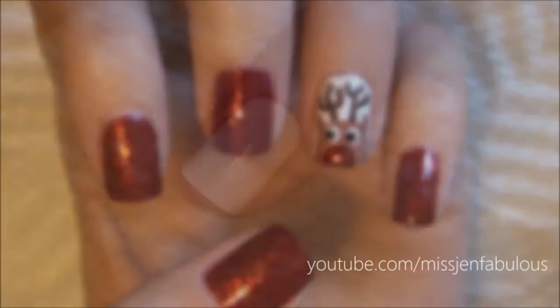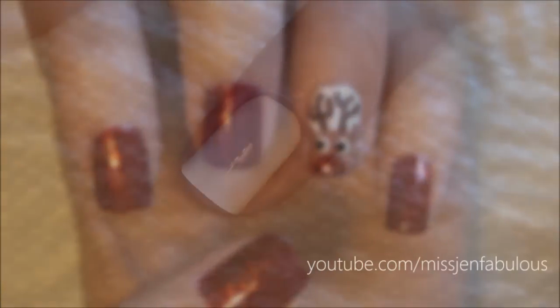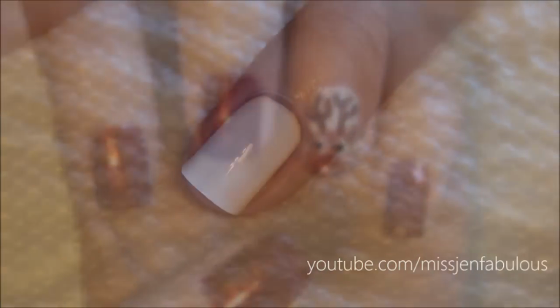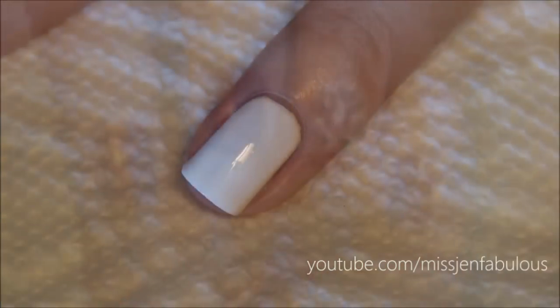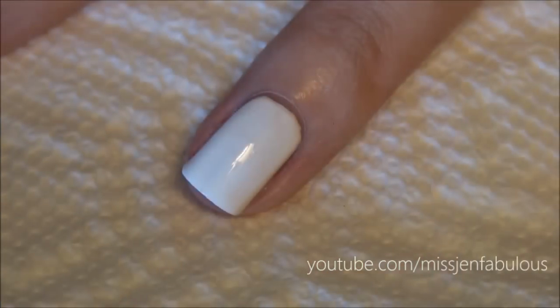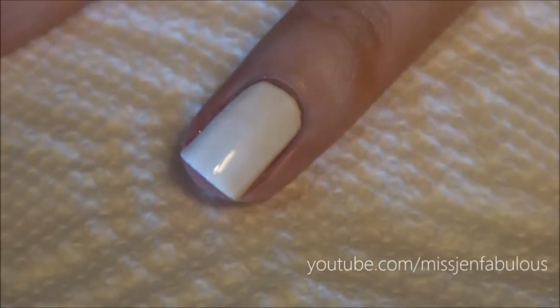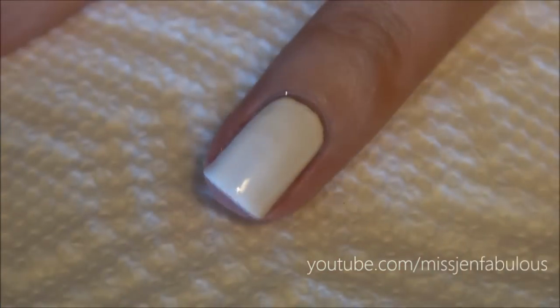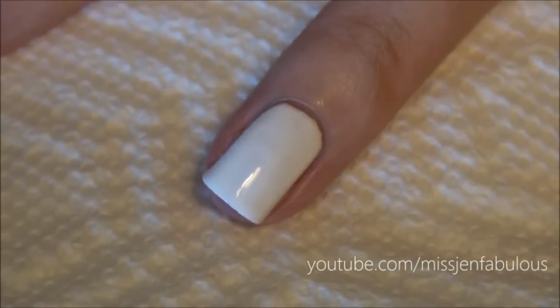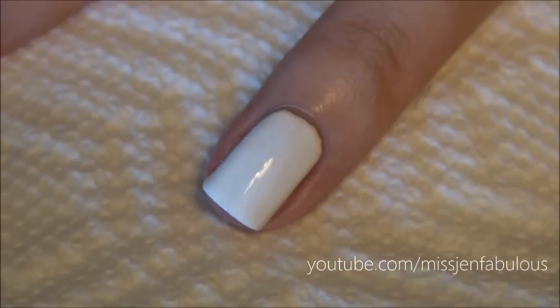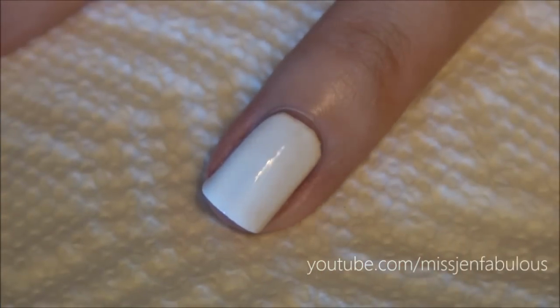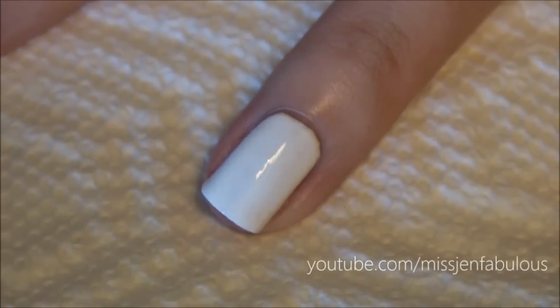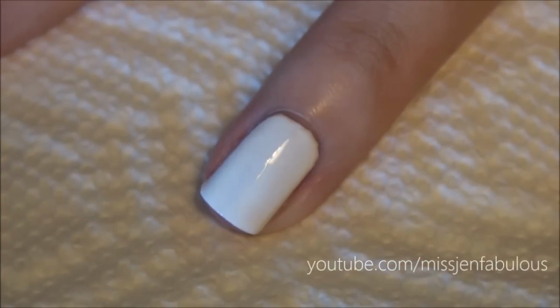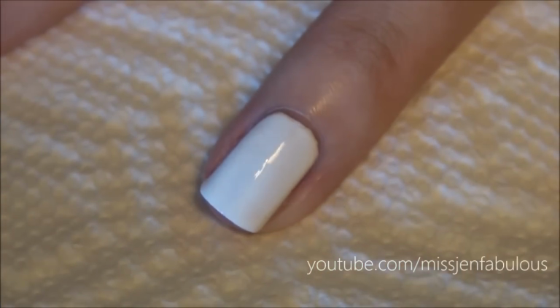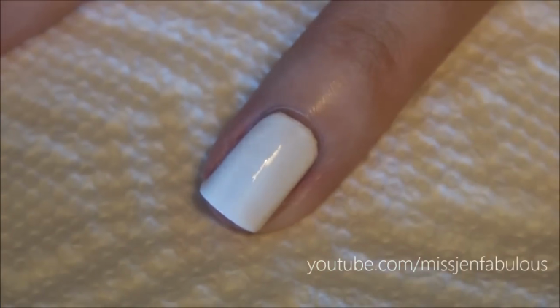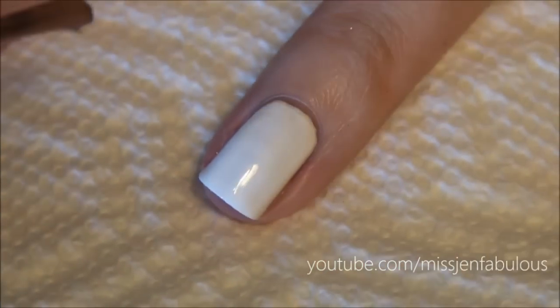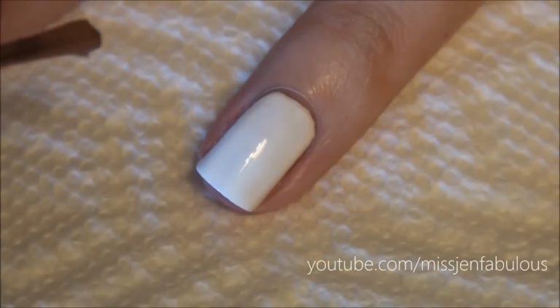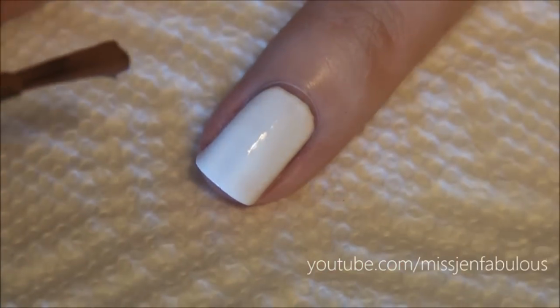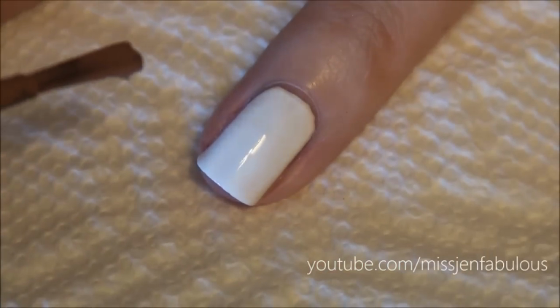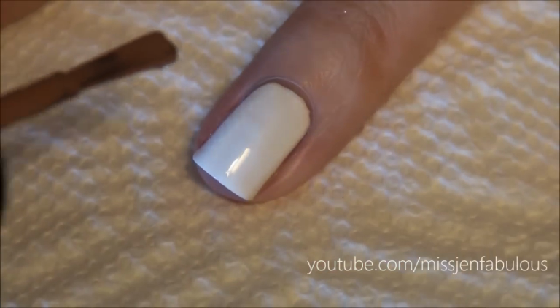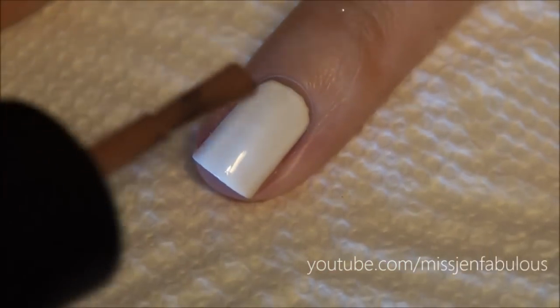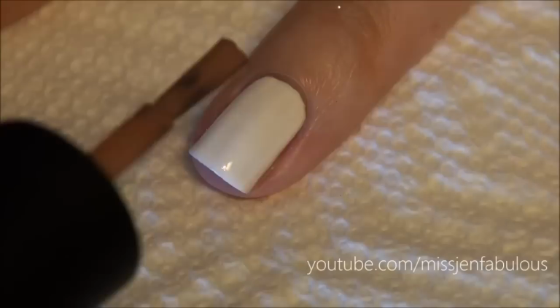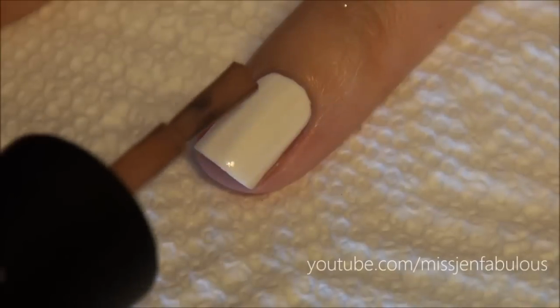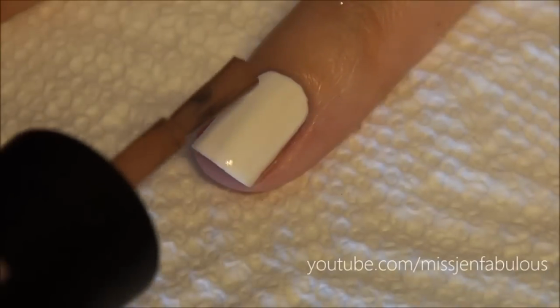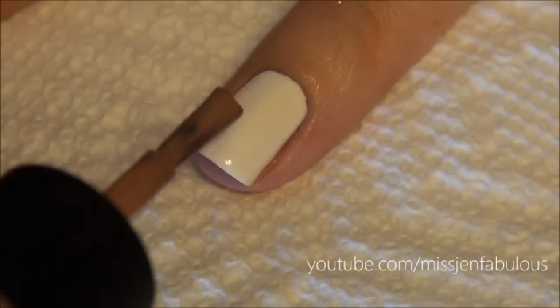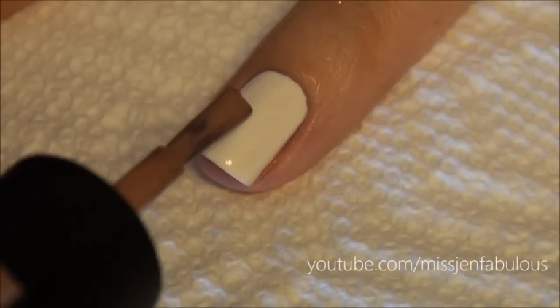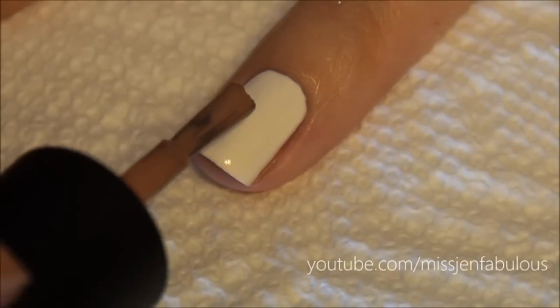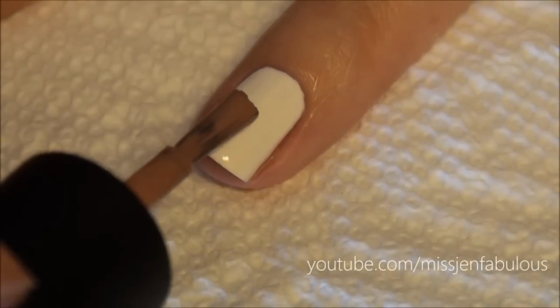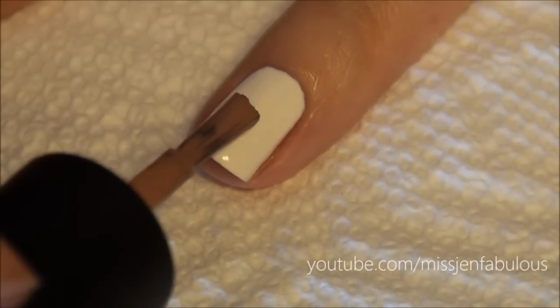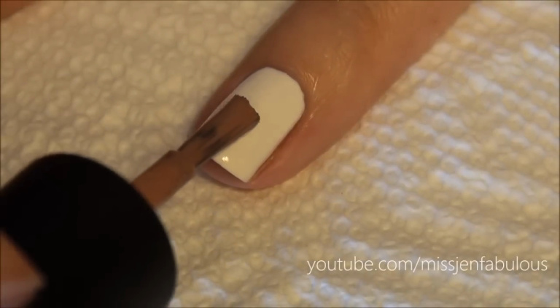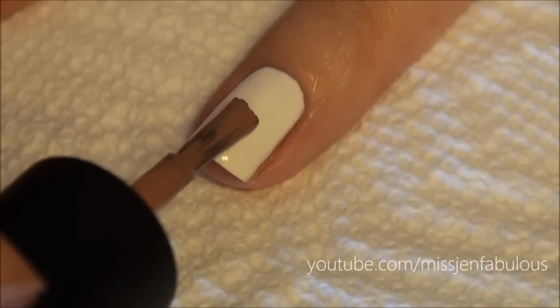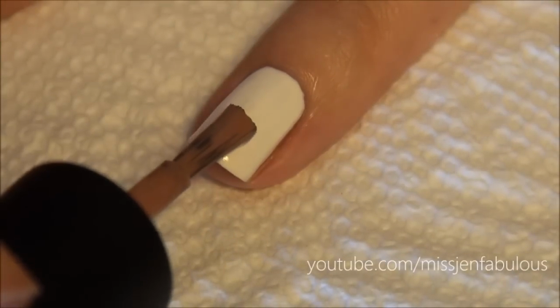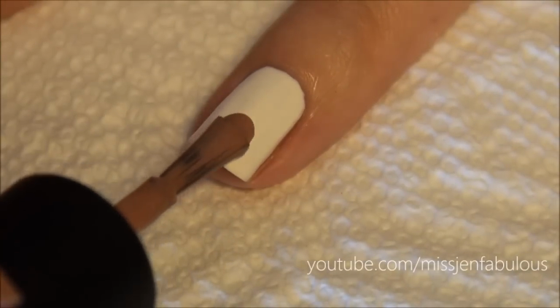To create our easy Rudolph nail, we're starting with a white base. Then going in with a light brown polish, we're just going to create the head of Rudolph.